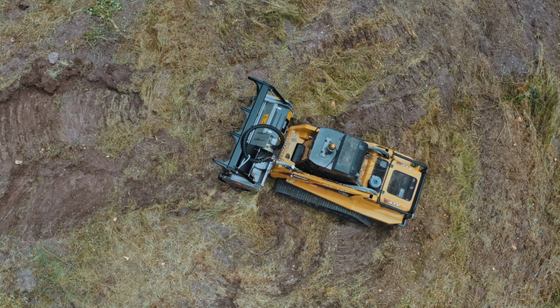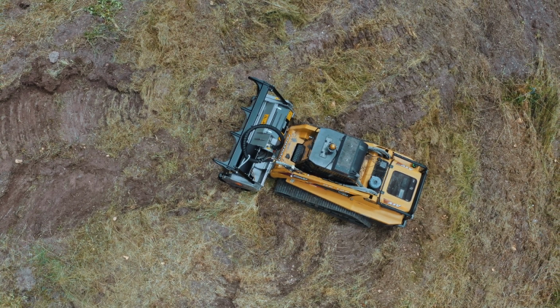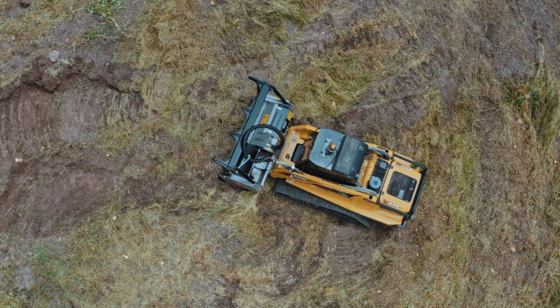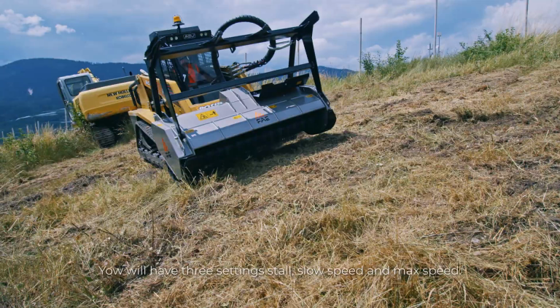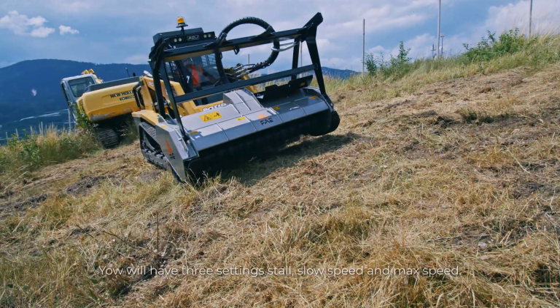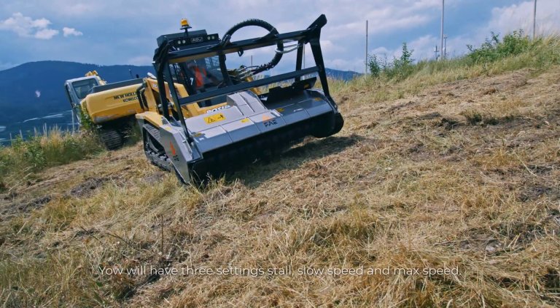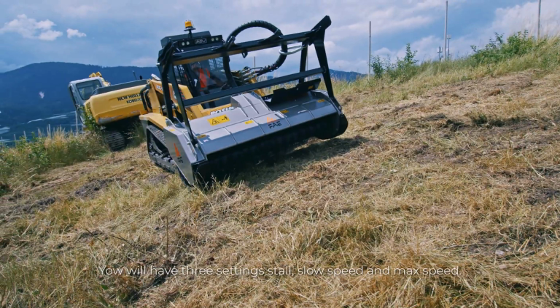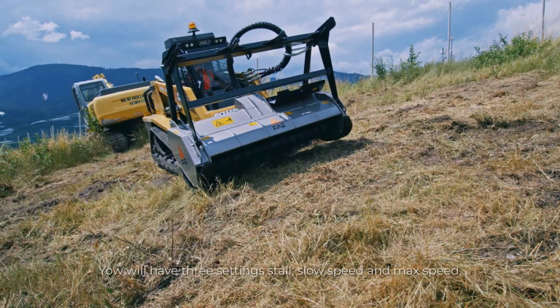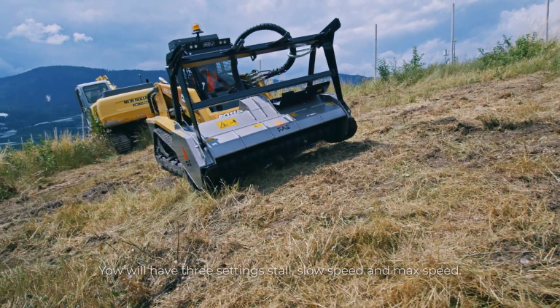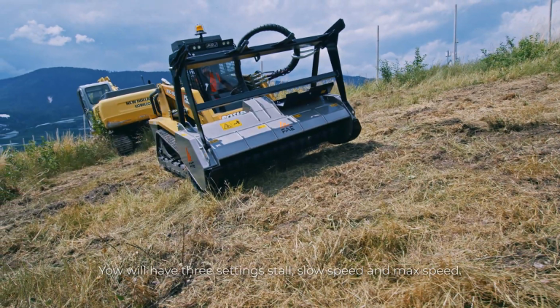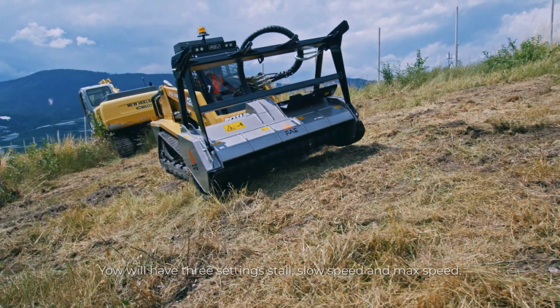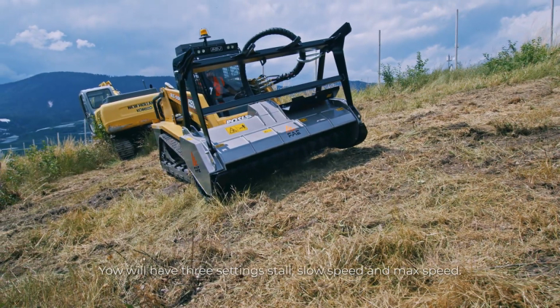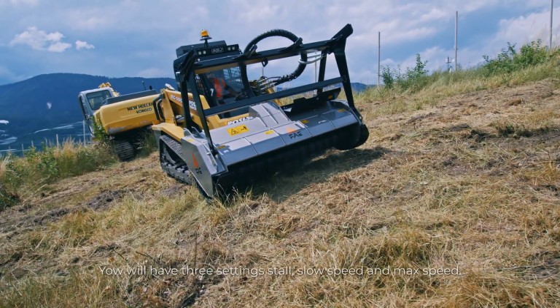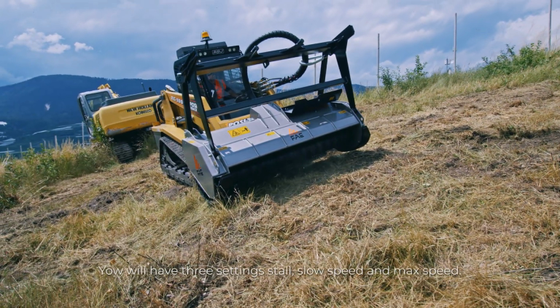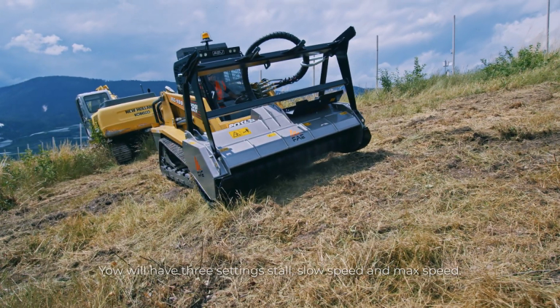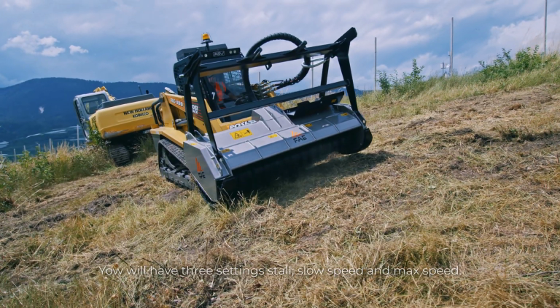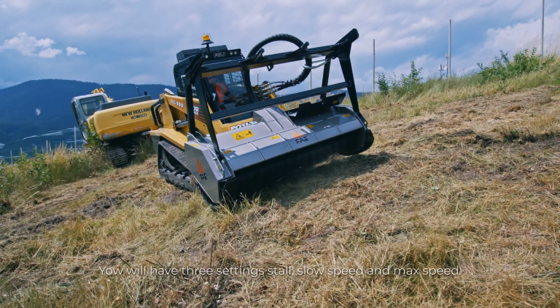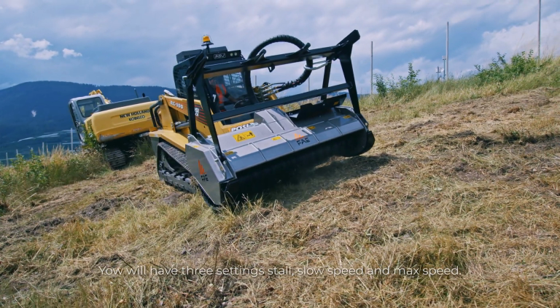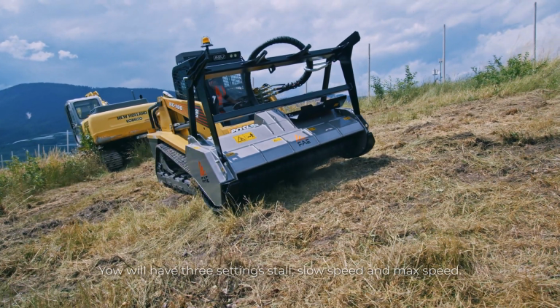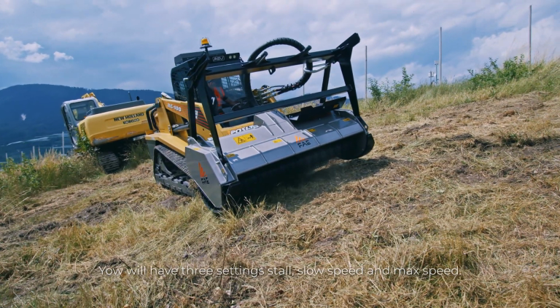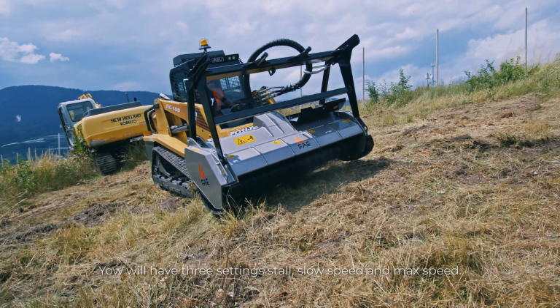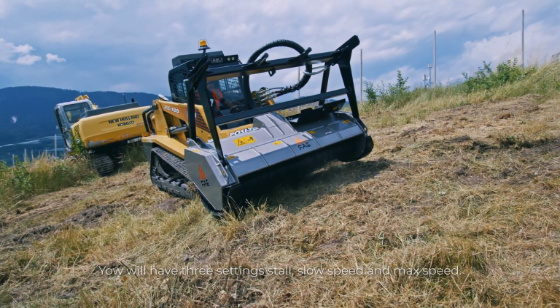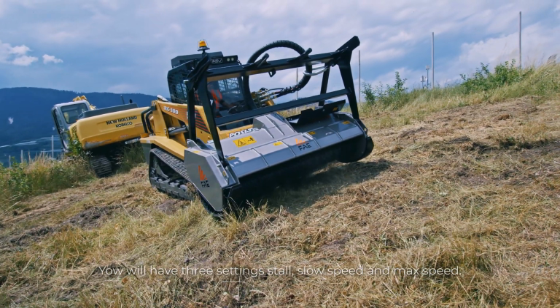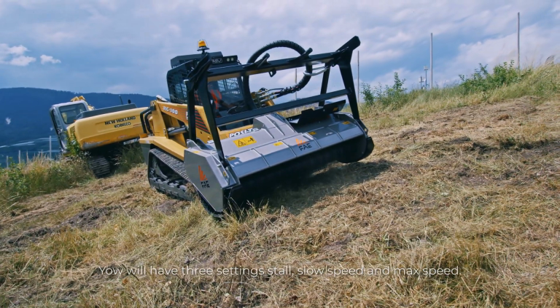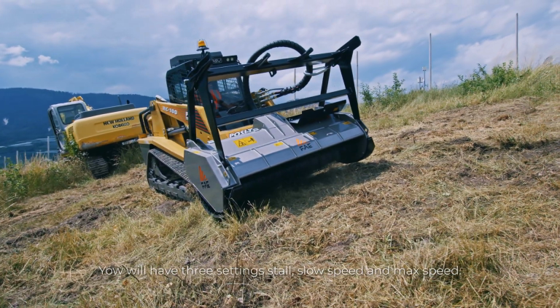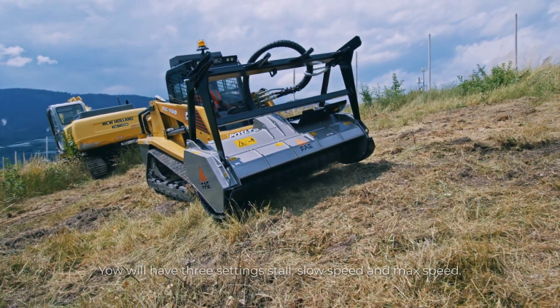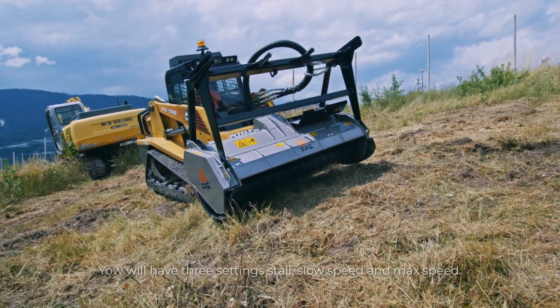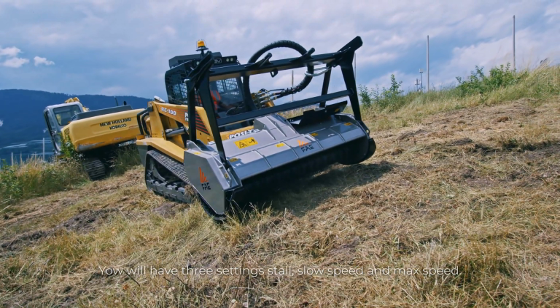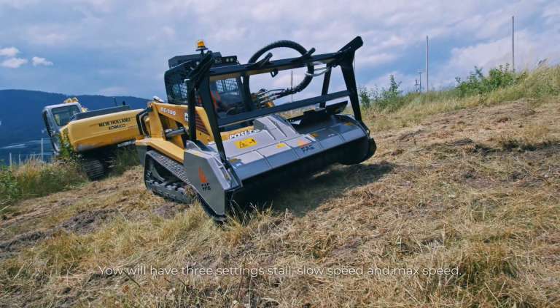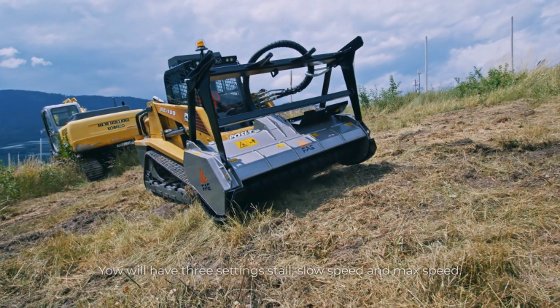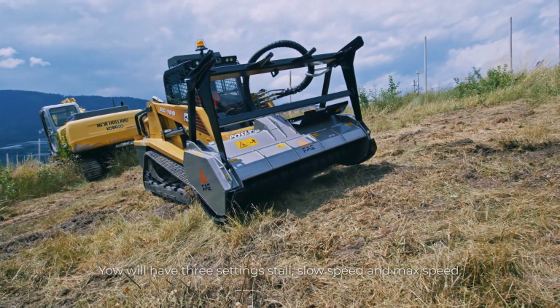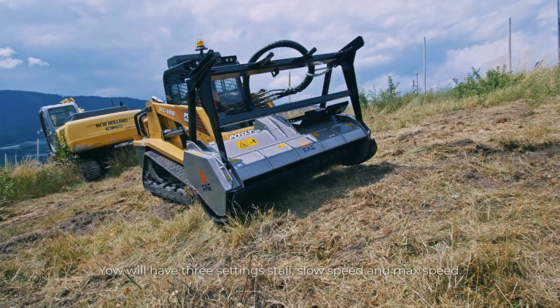You will have three settings: stall, slow speed, and max speed.